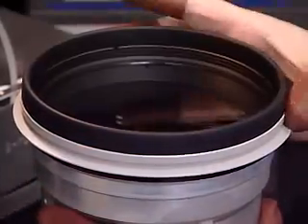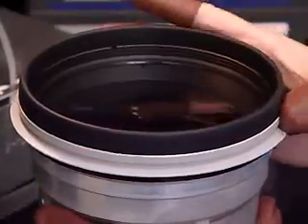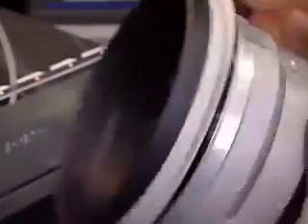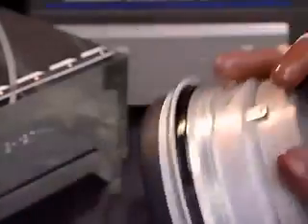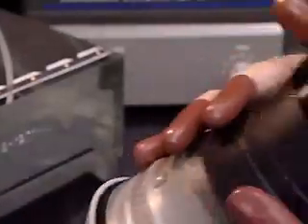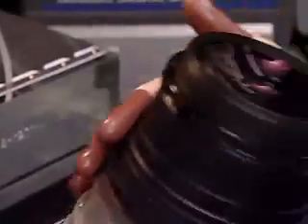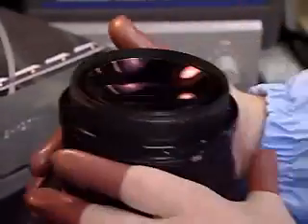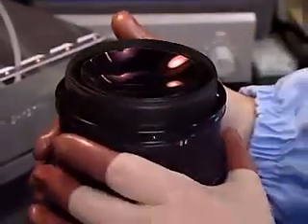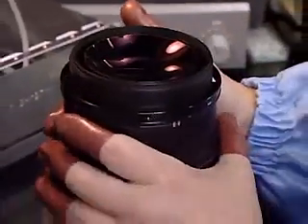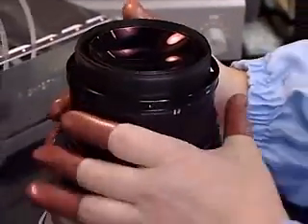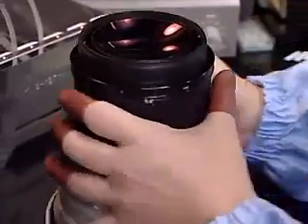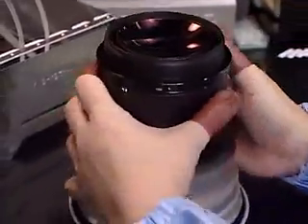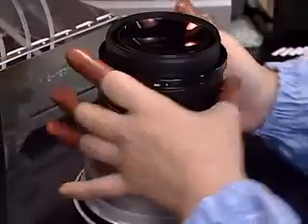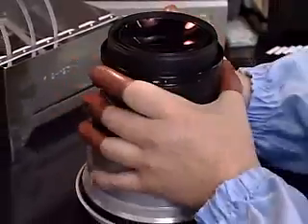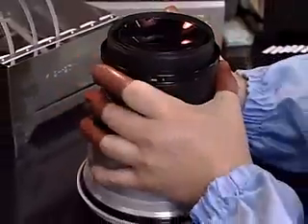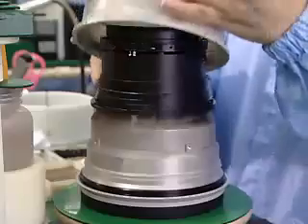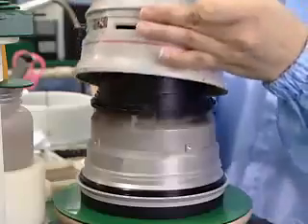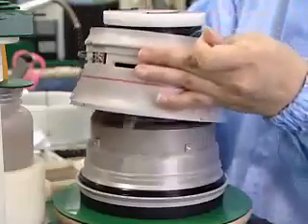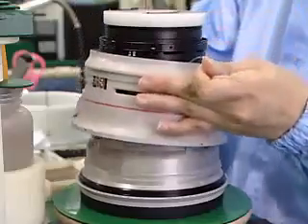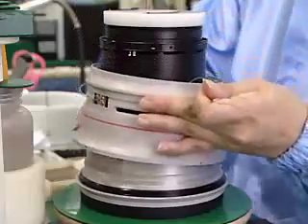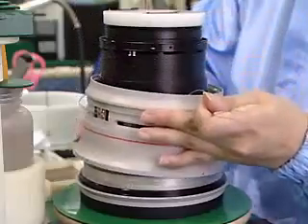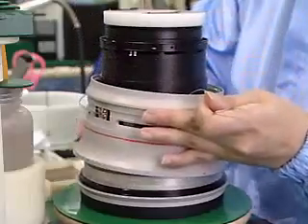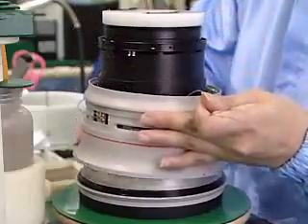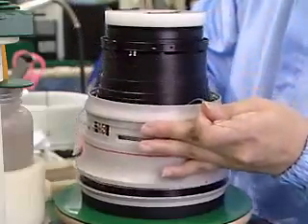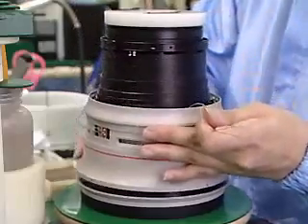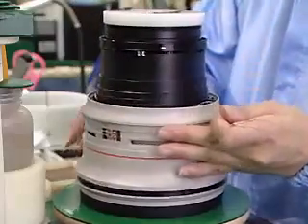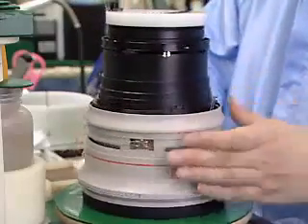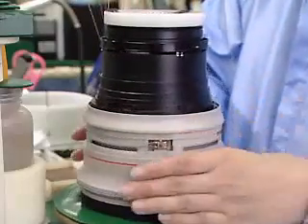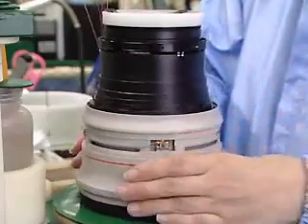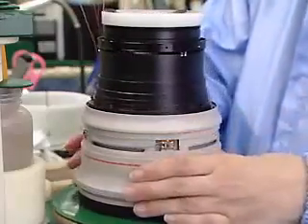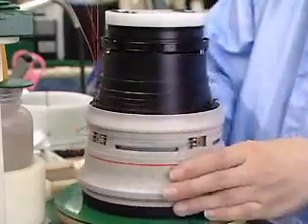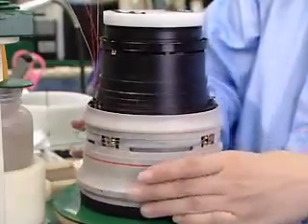The EF 500mm lens is expertly assembled by the hands of skilled technicians.